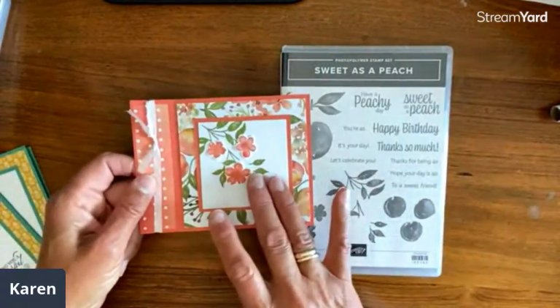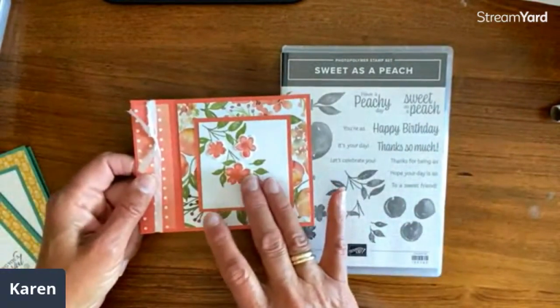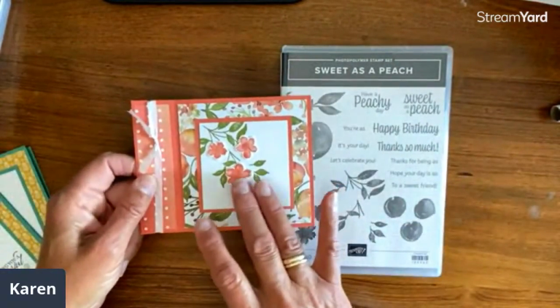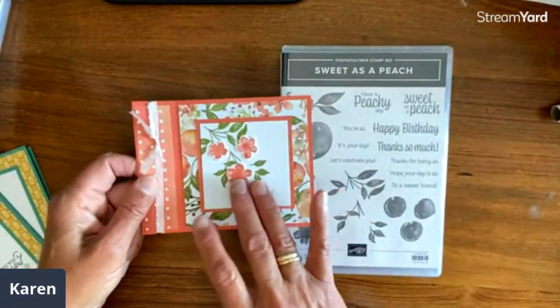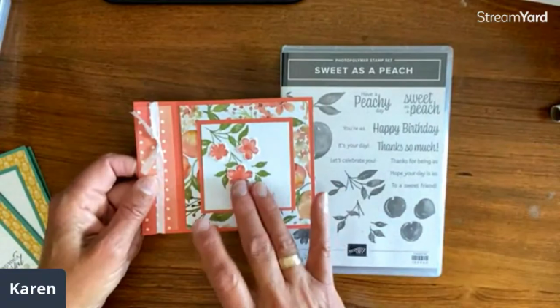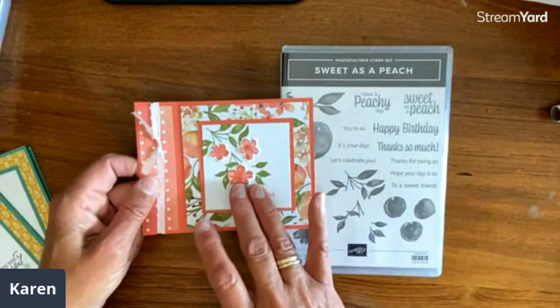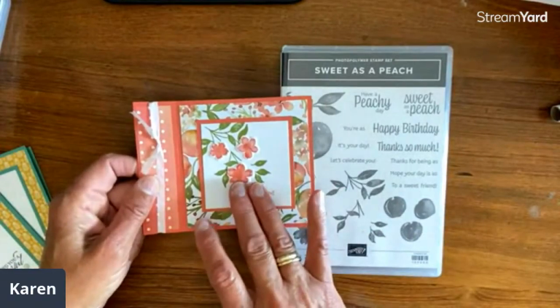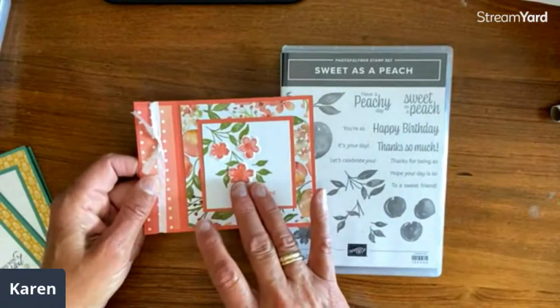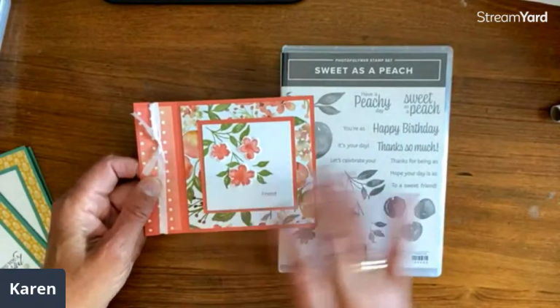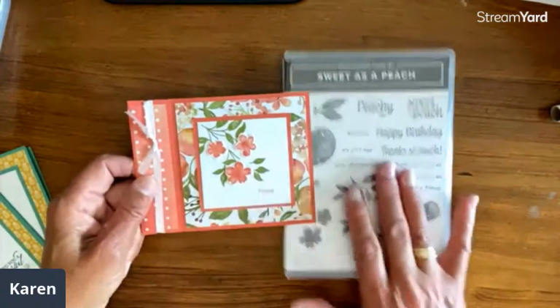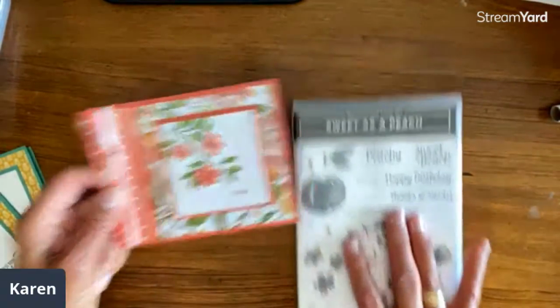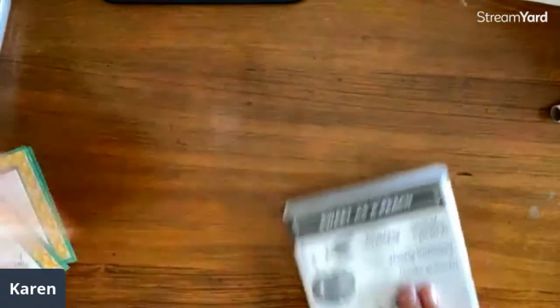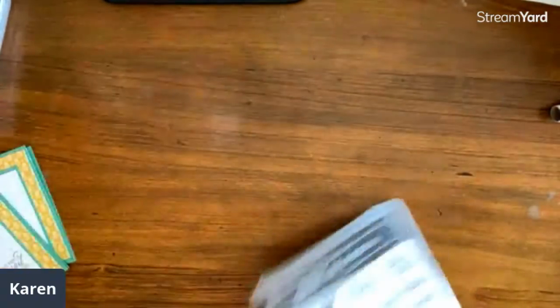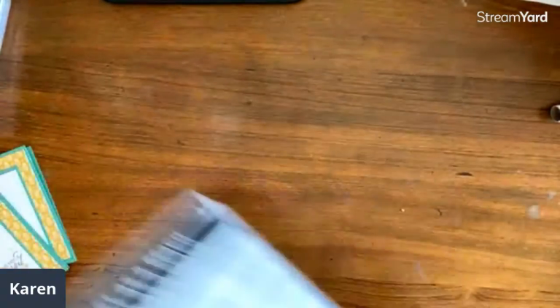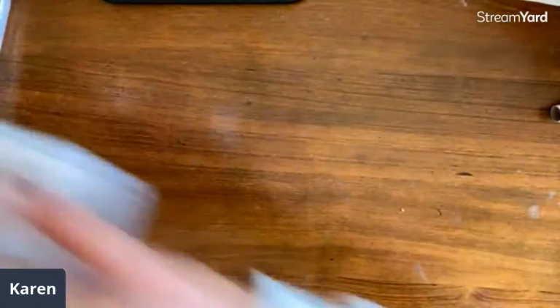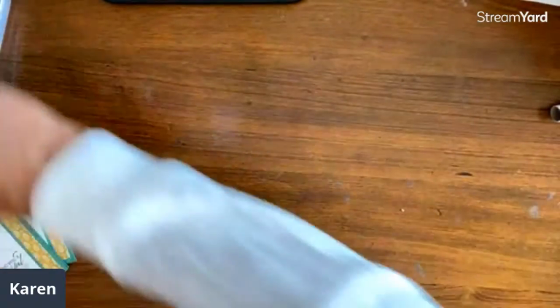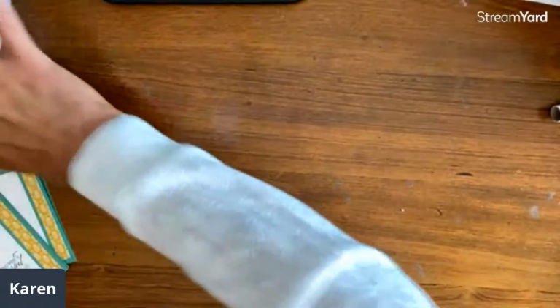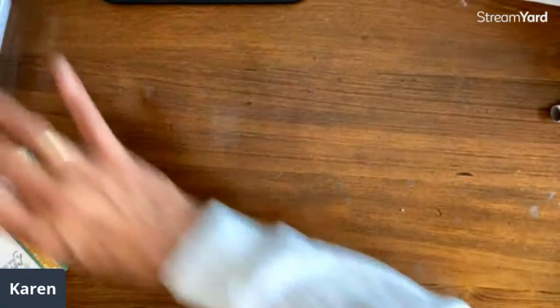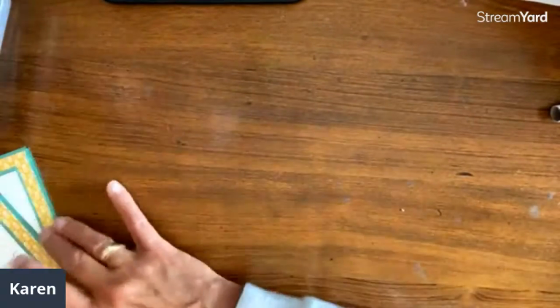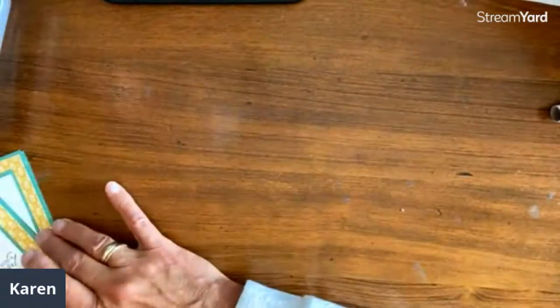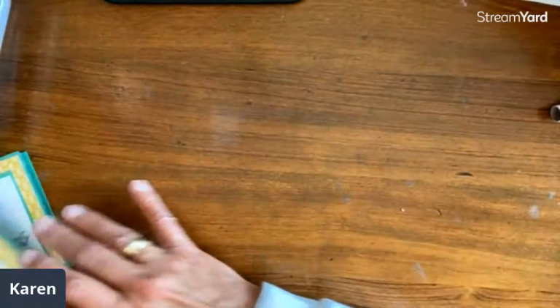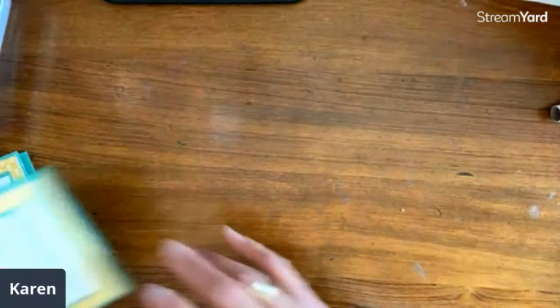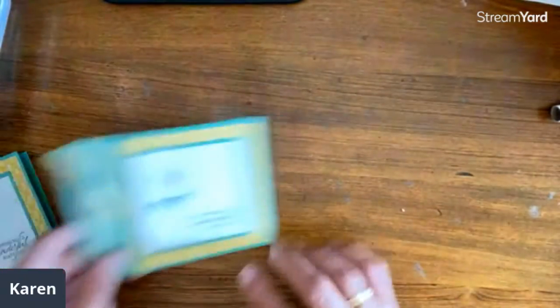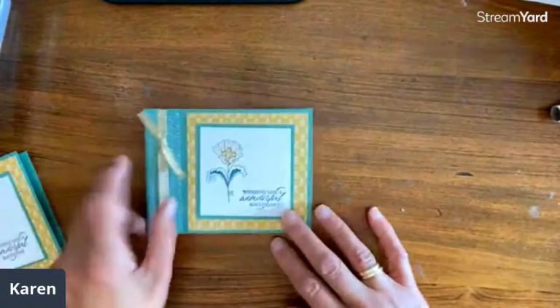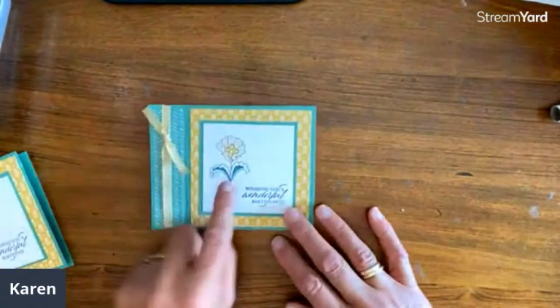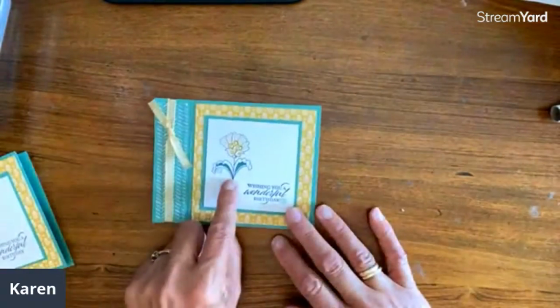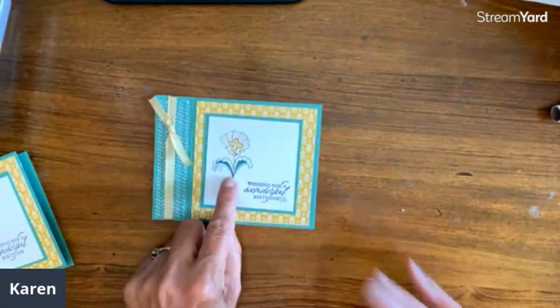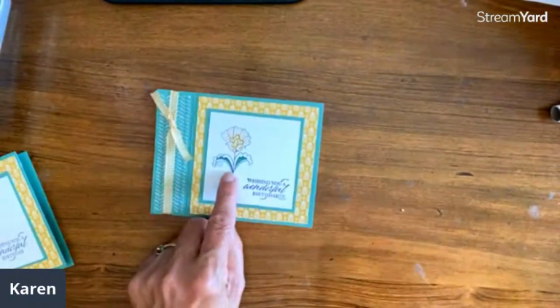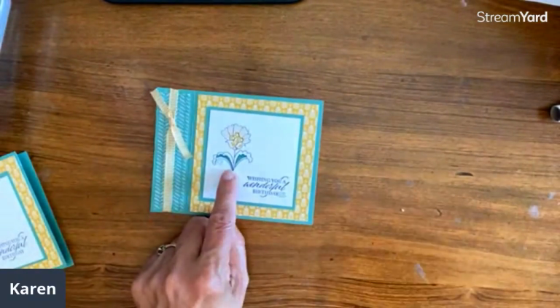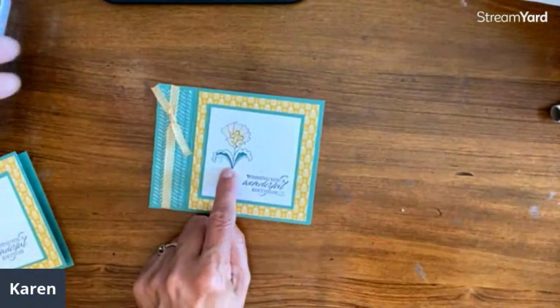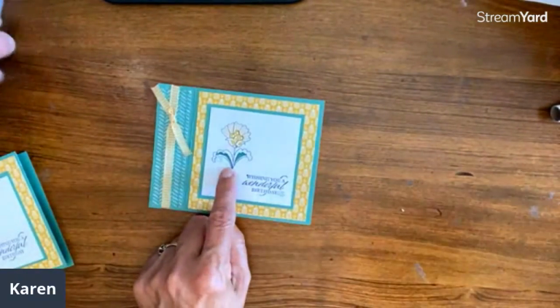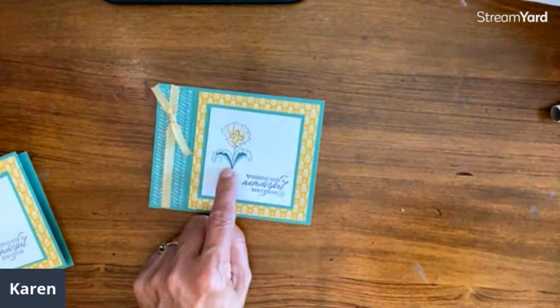This is the actual stamp set — as you can see coming back to this, it does have a Scandinavian look. Rebecca said that and it's so true.